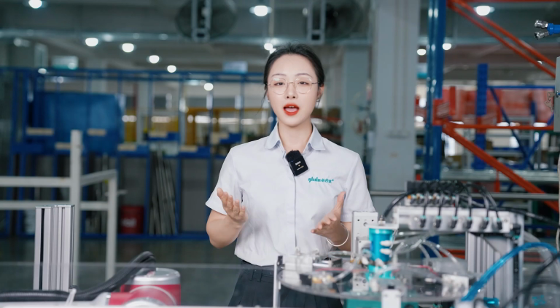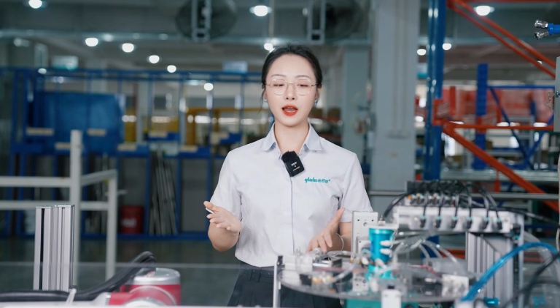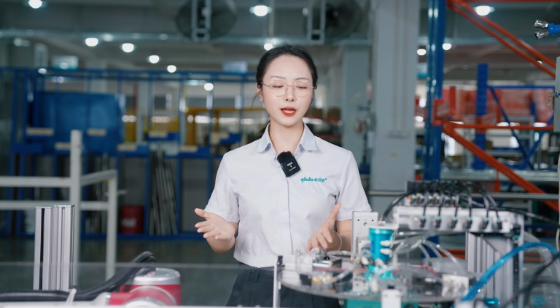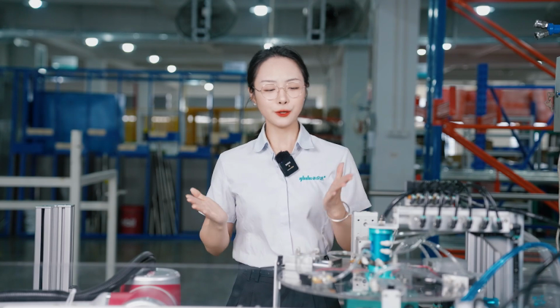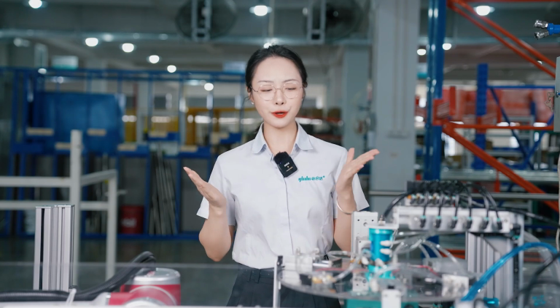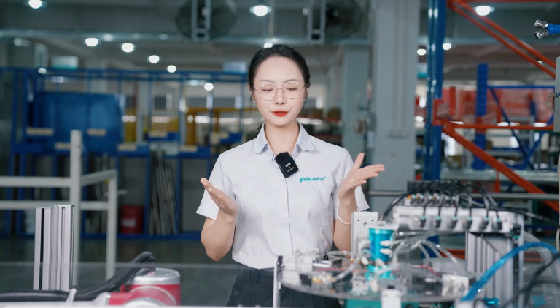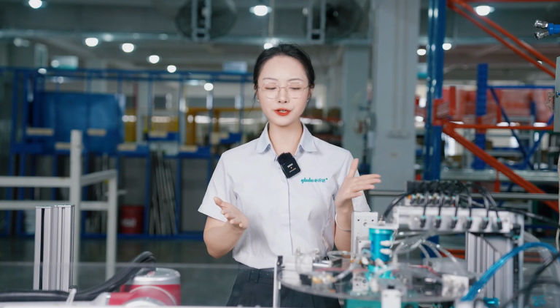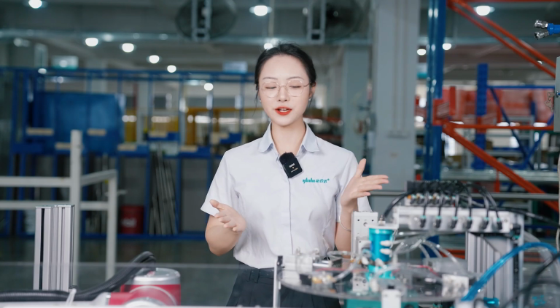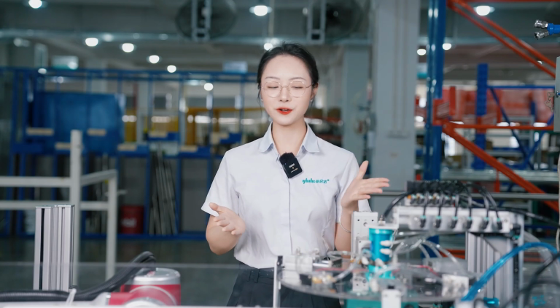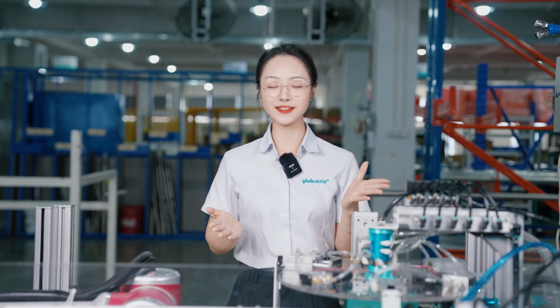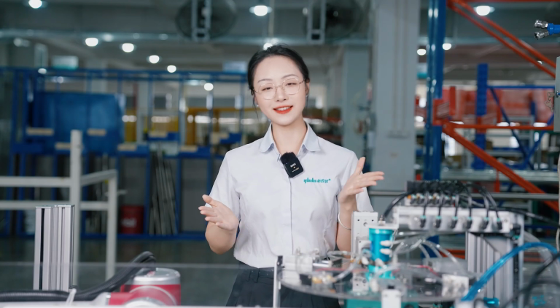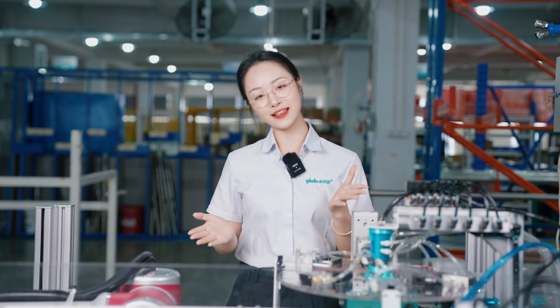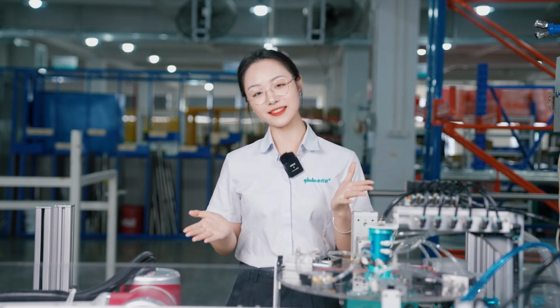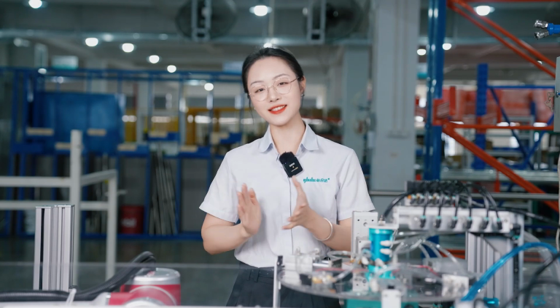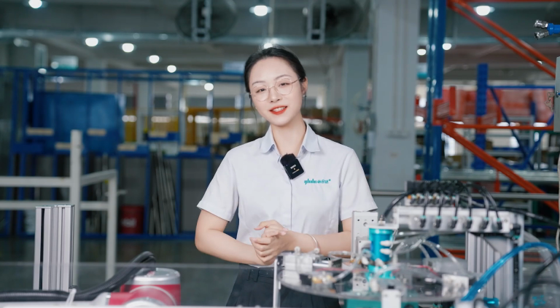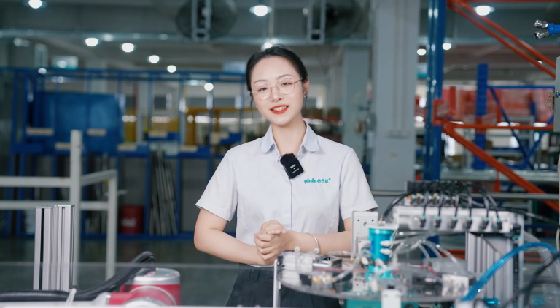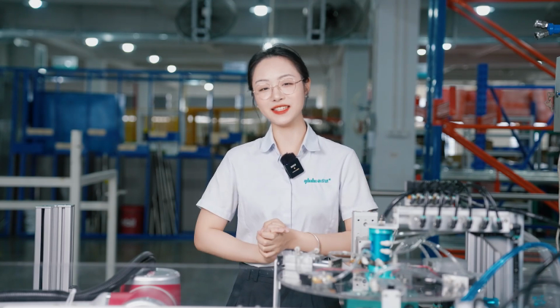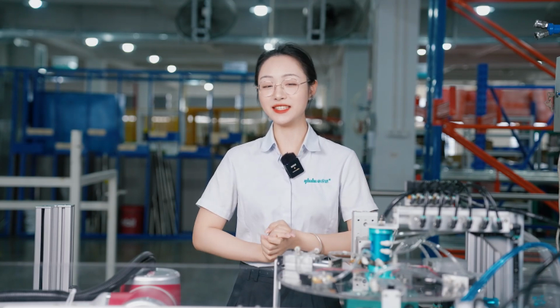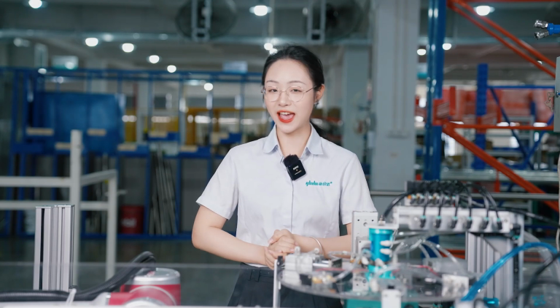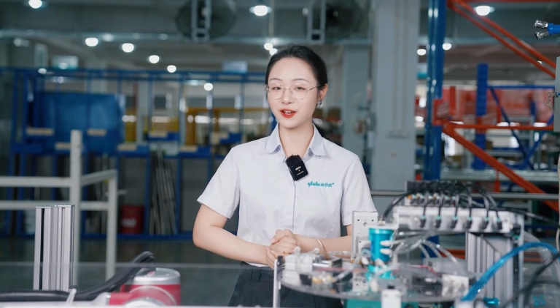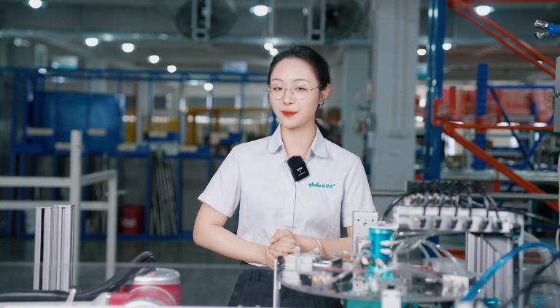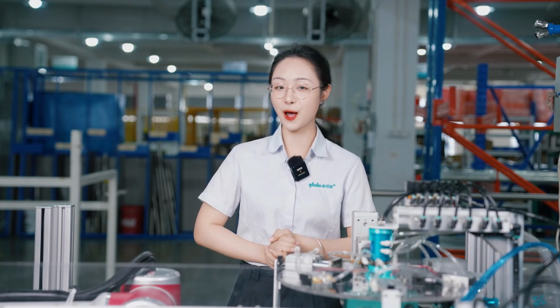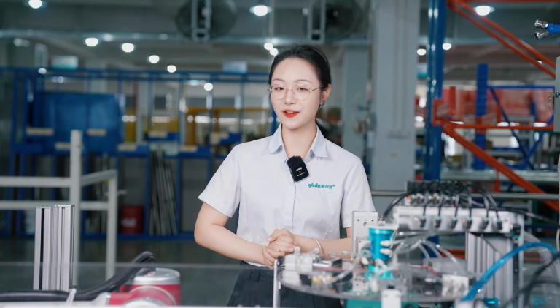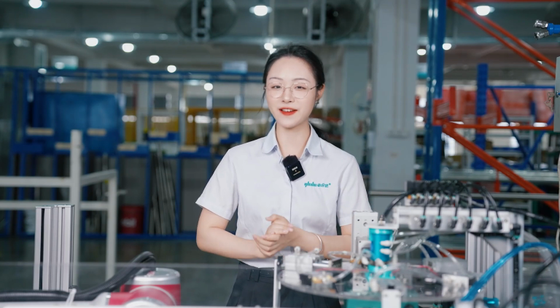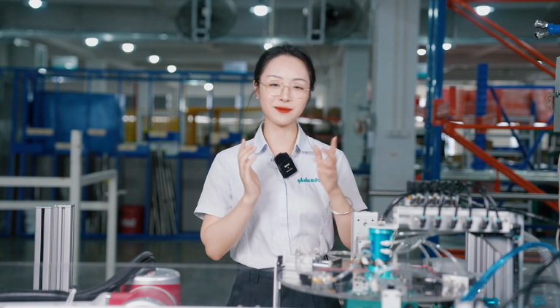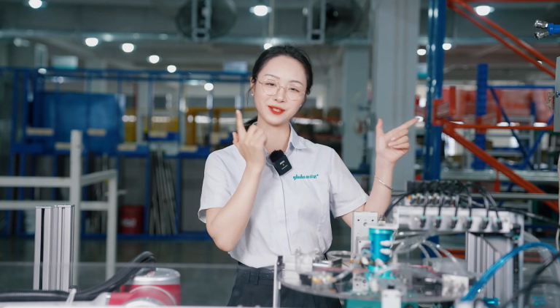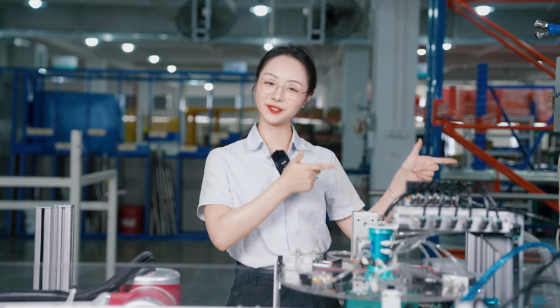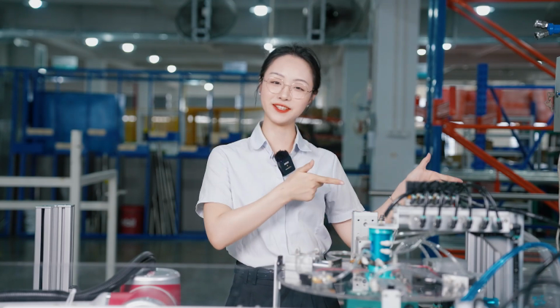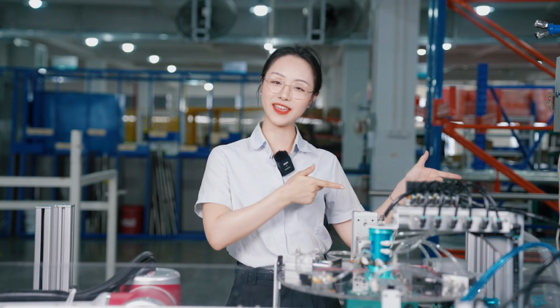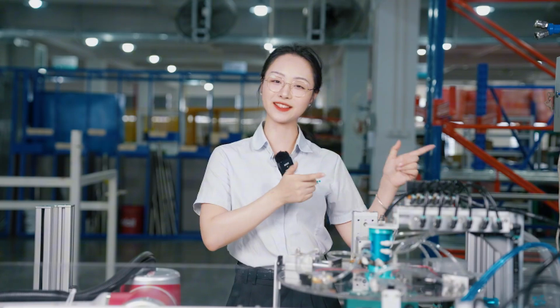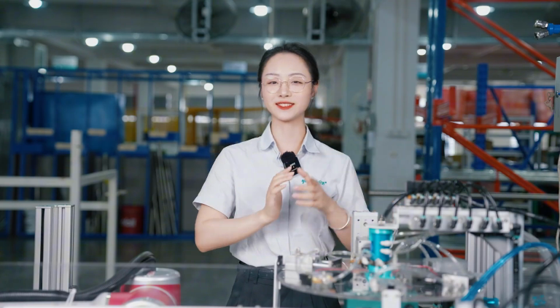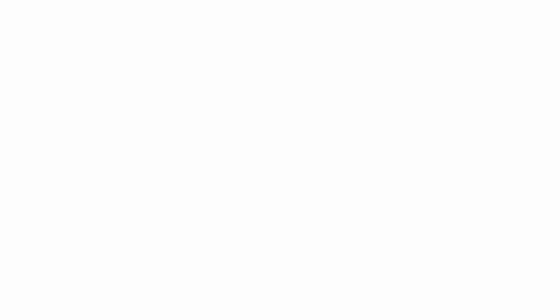For the problem of cable tangling in rotating conditions, do you have any other good methods? Leave a message in the comment section.